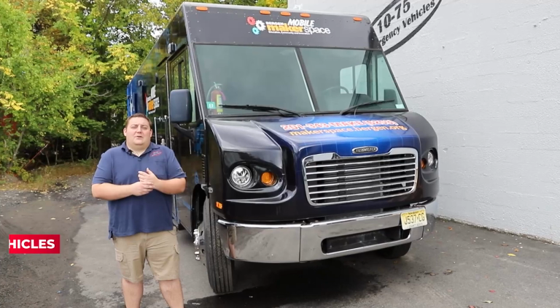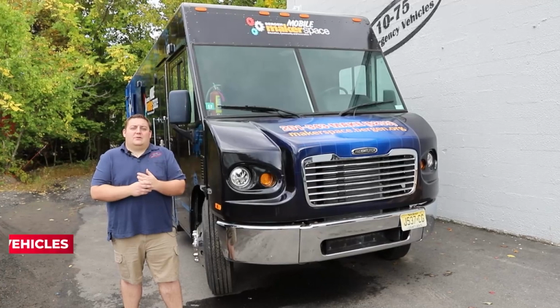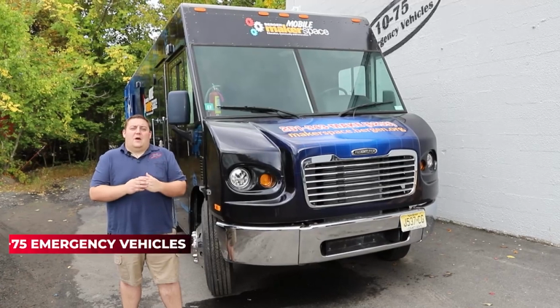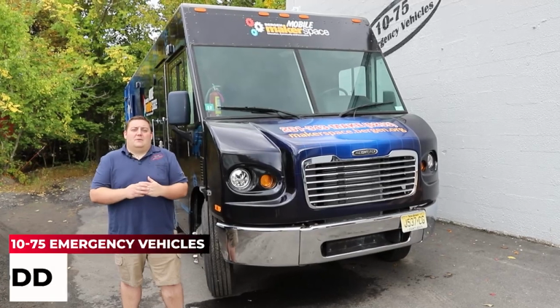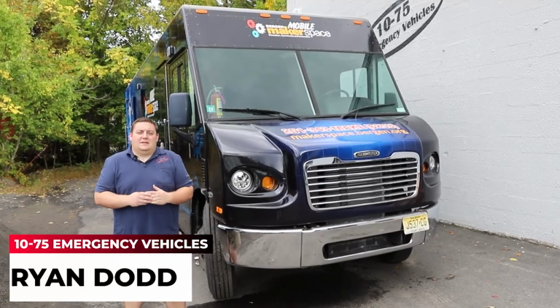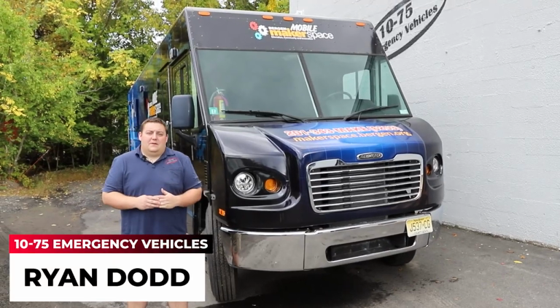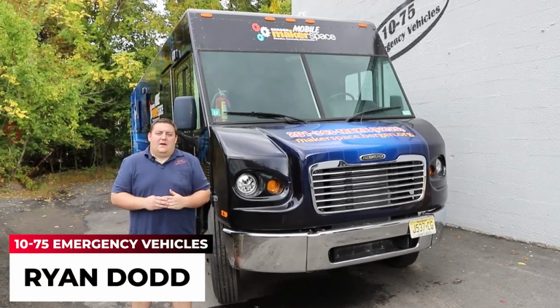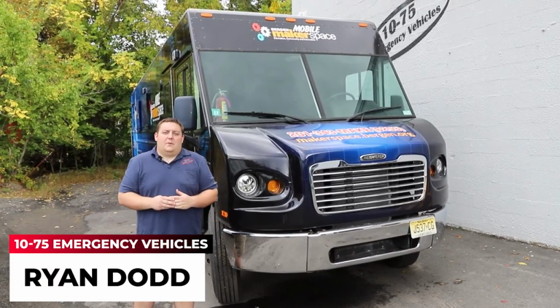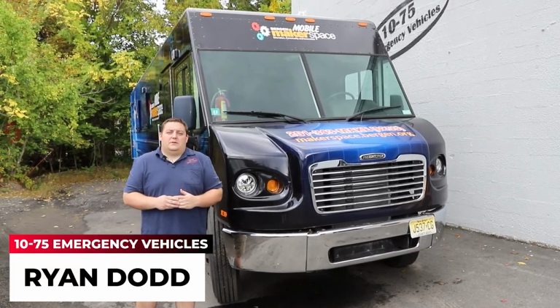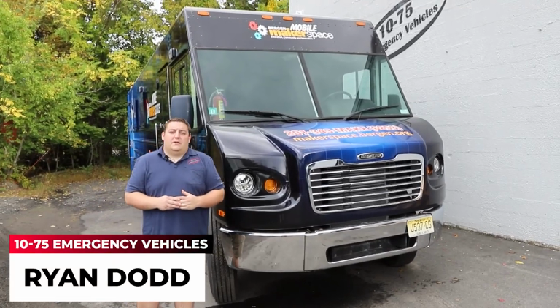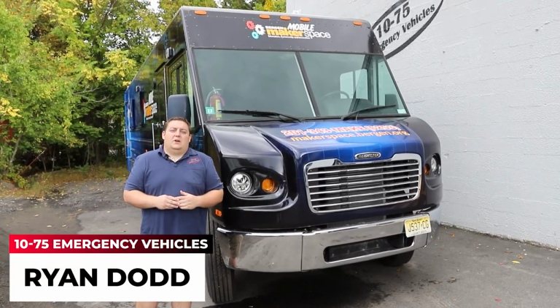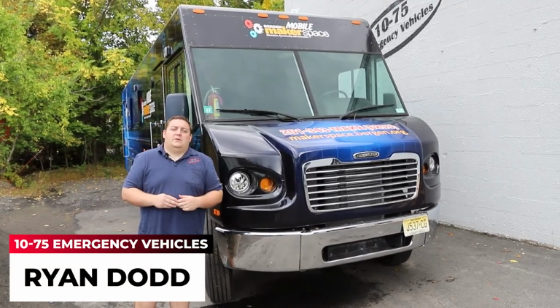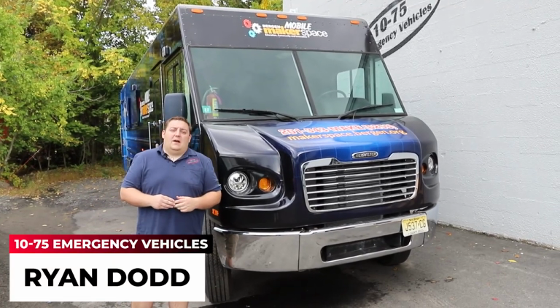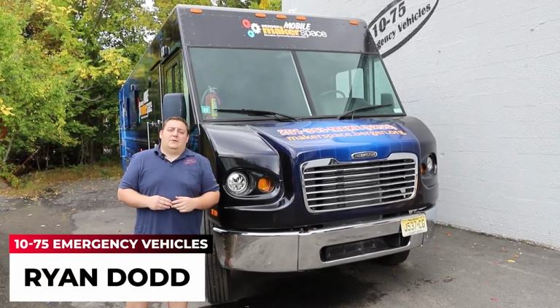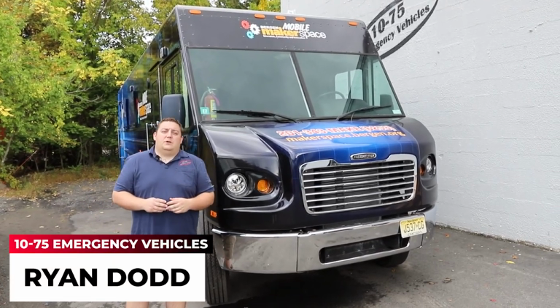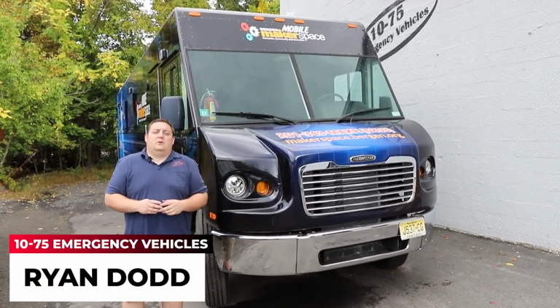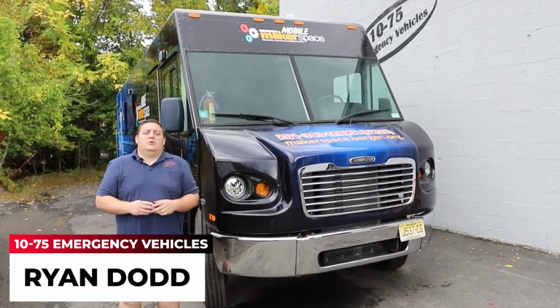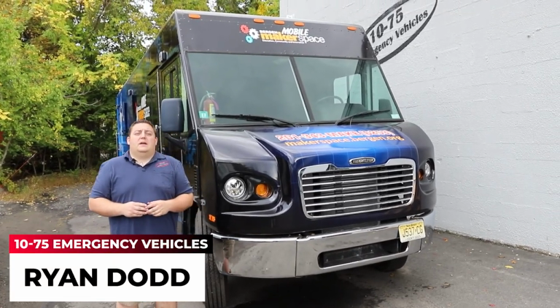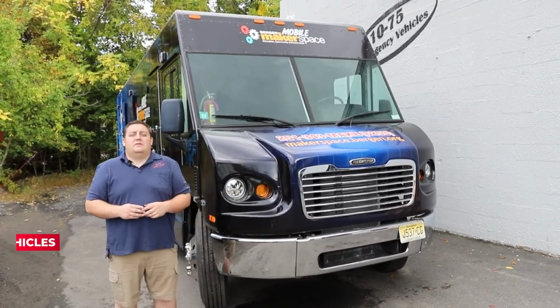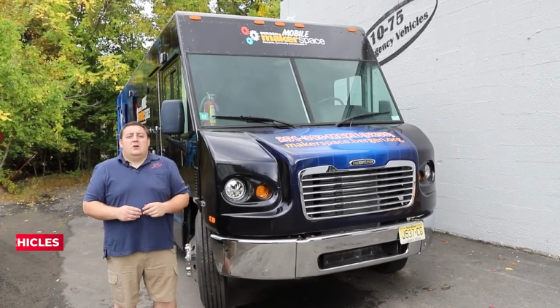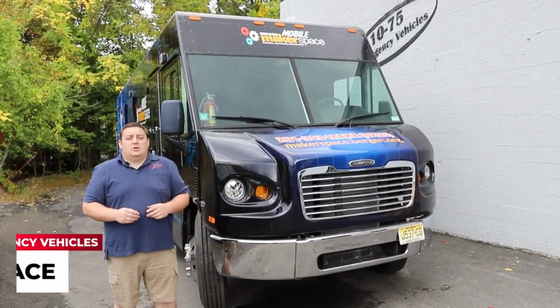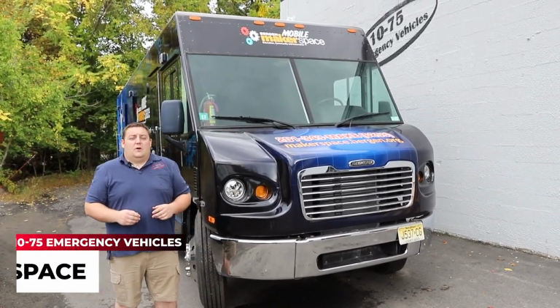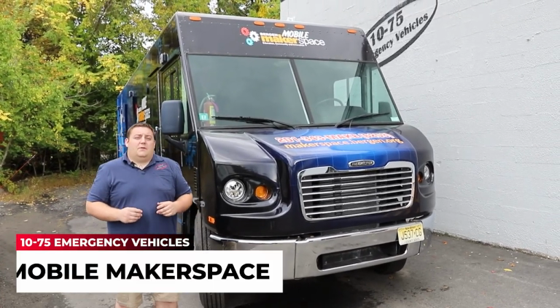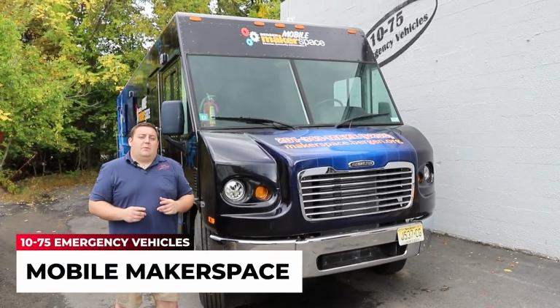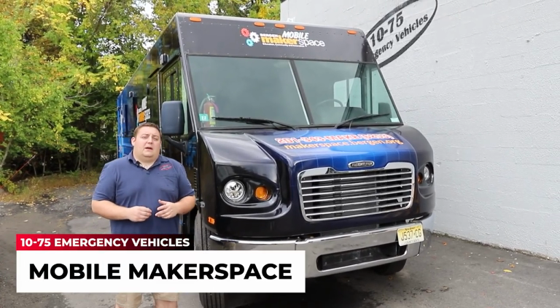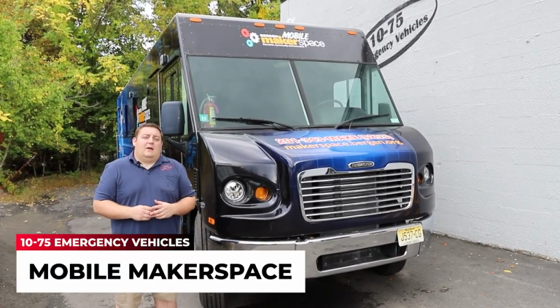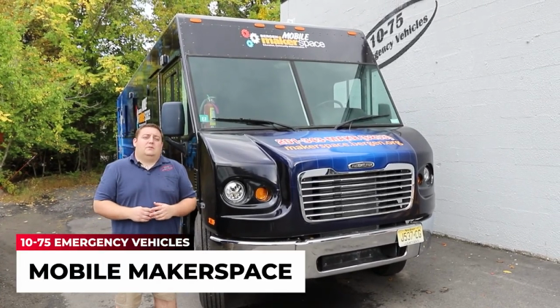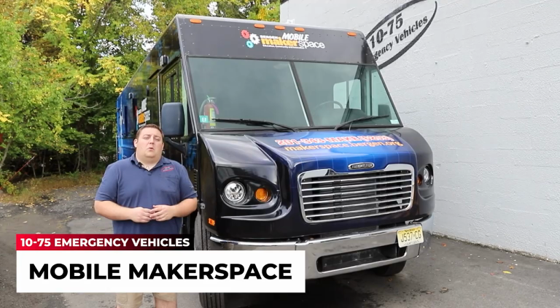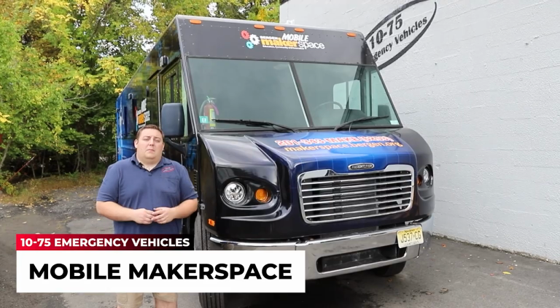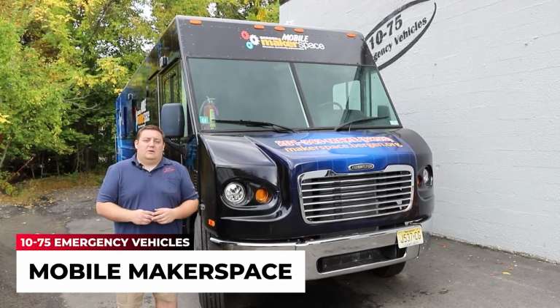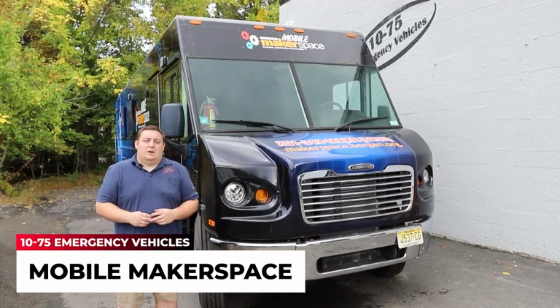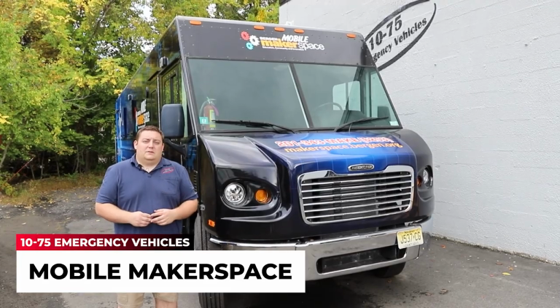How are you doing? It's Ryan with 1075 Emergency Vehicles. Come check out this week's Build Showcase showing off Bergen County's Mobile Makerspace.